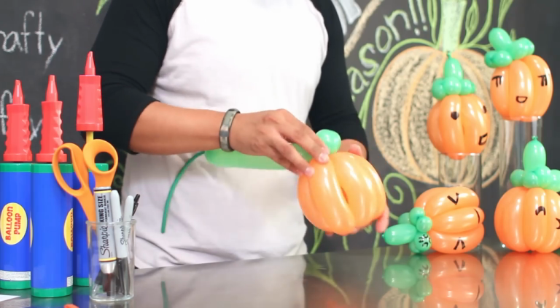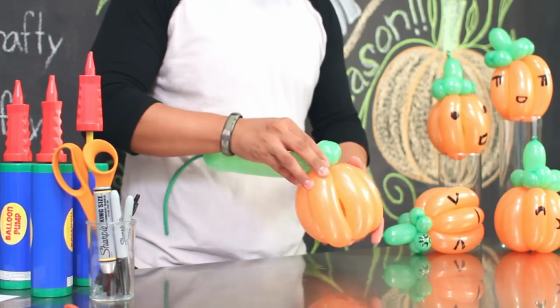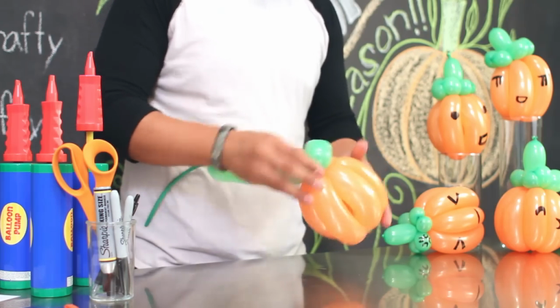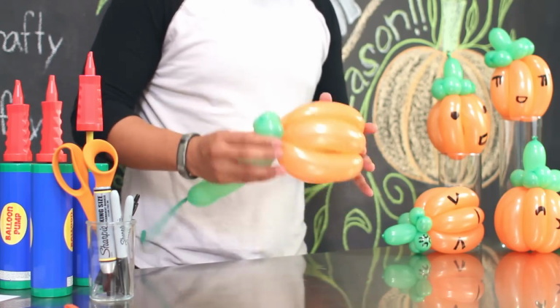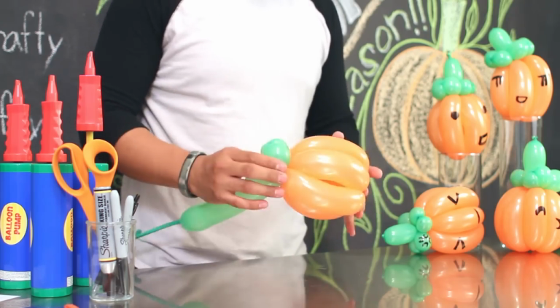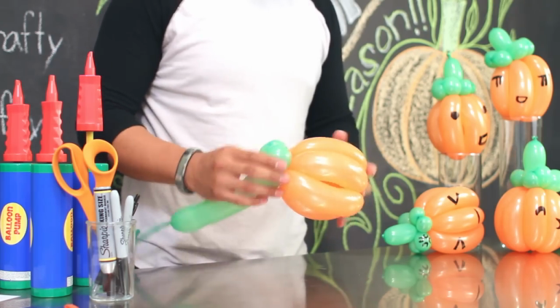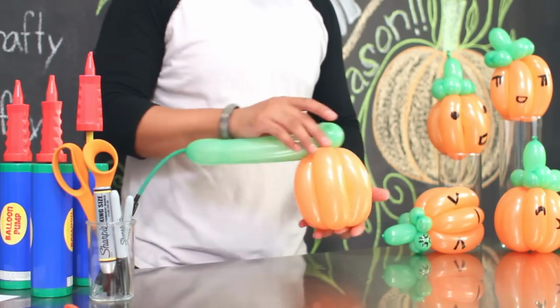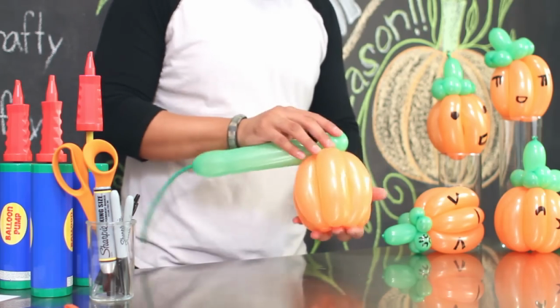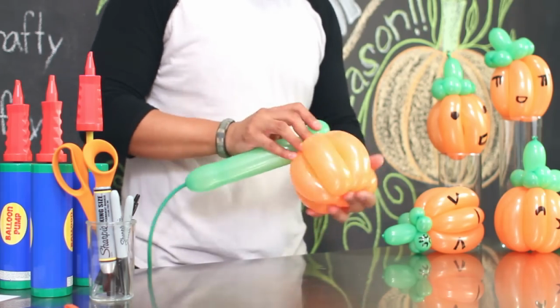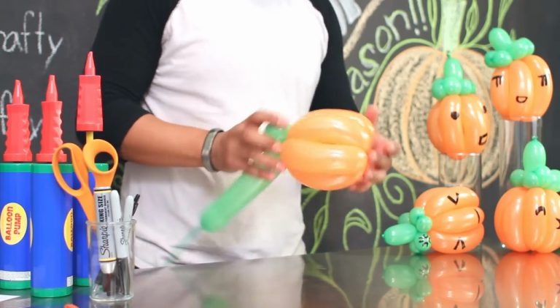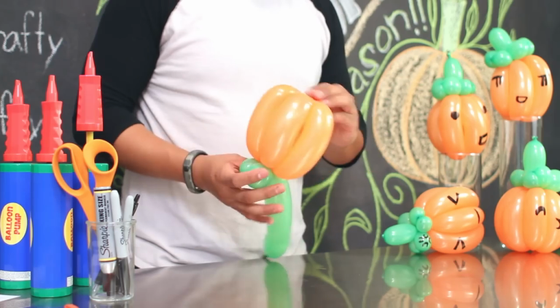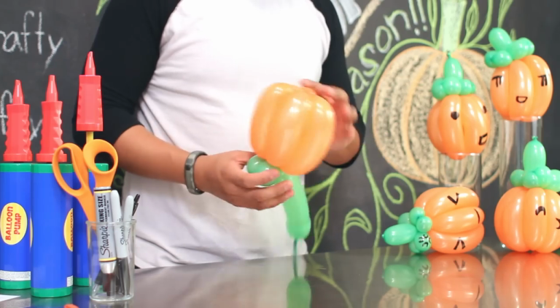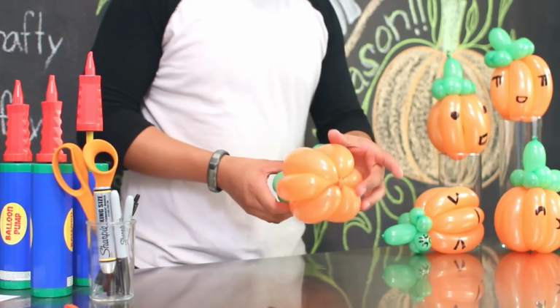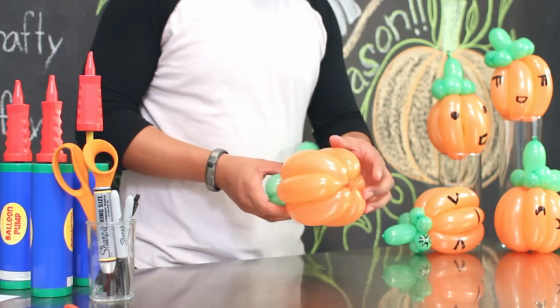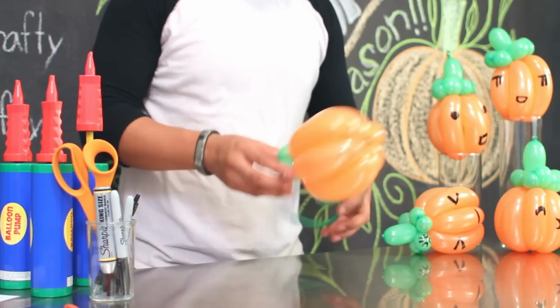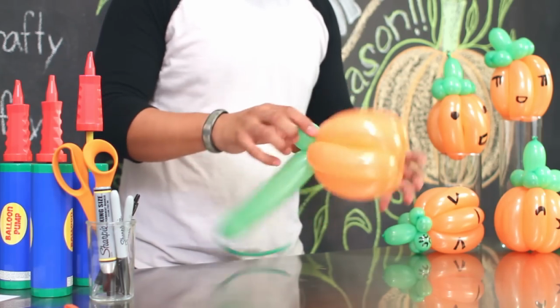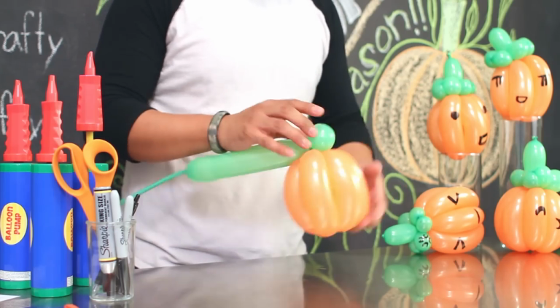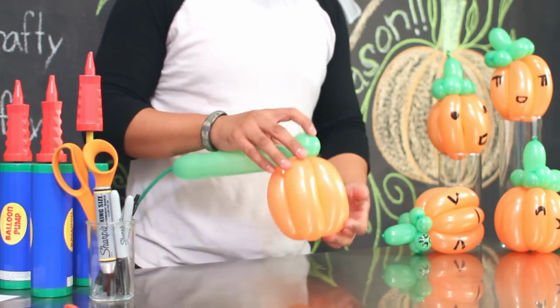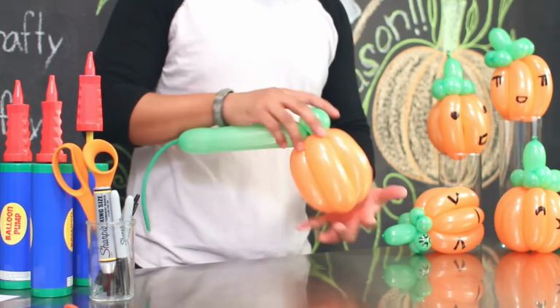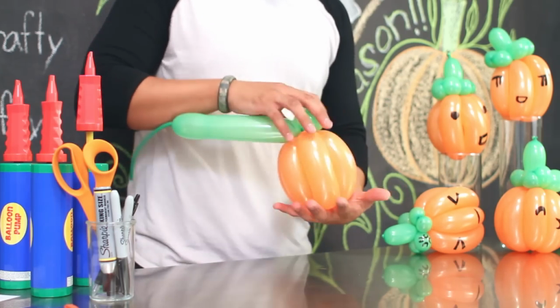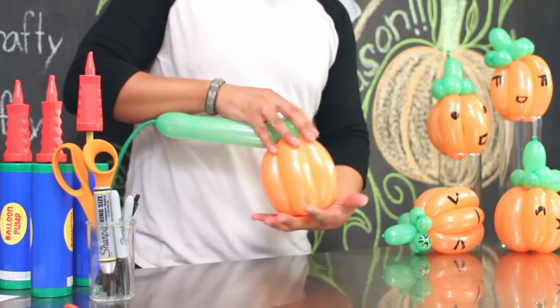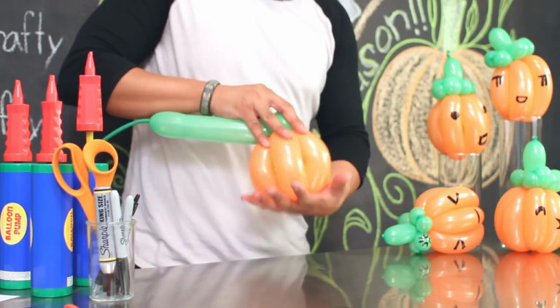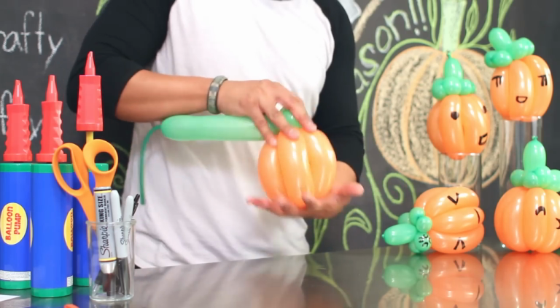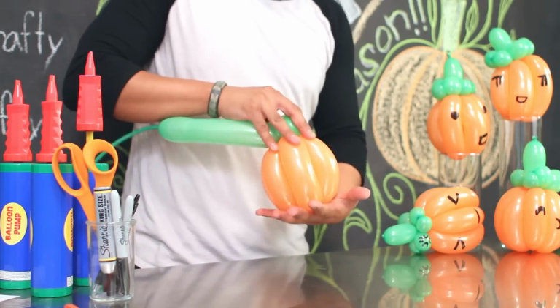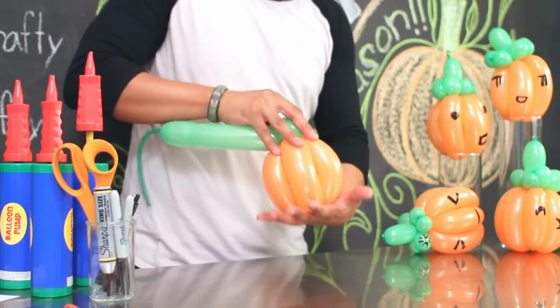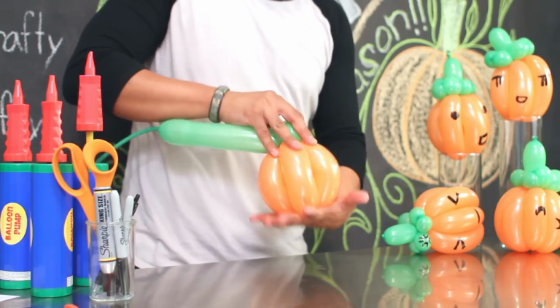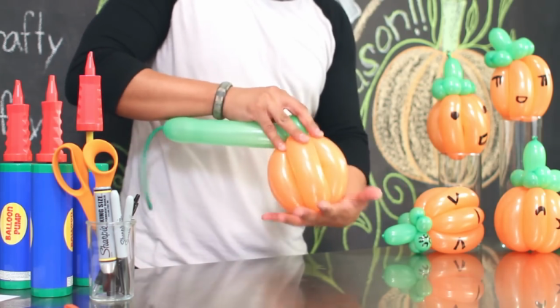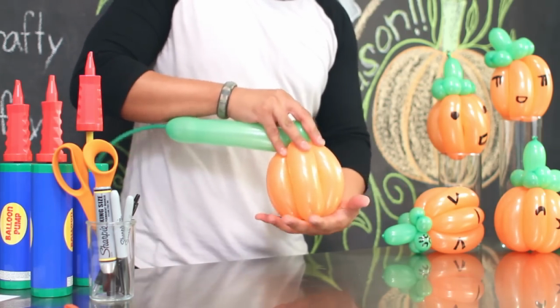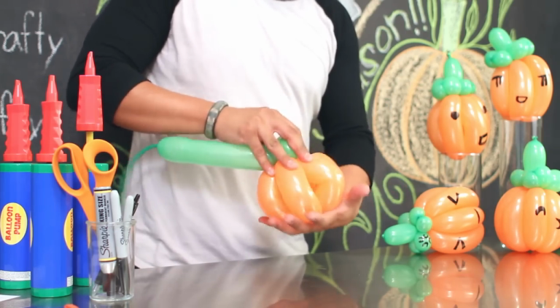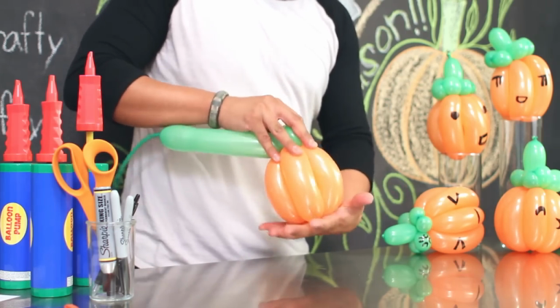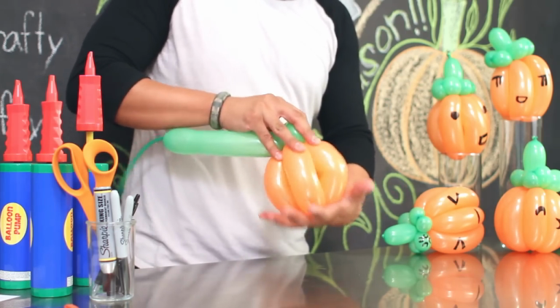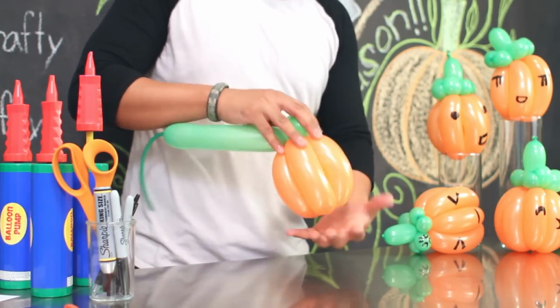To shape your pumpkin, go ahead and squeeze the tops and the bottom of your pumpkin so that it becomes more round like a pumpkin.